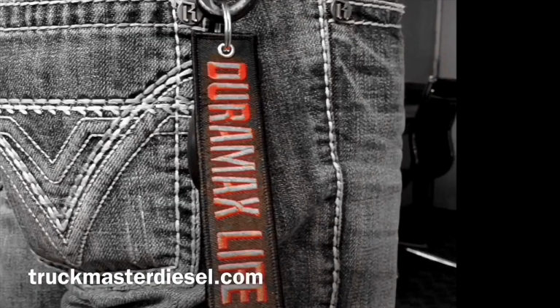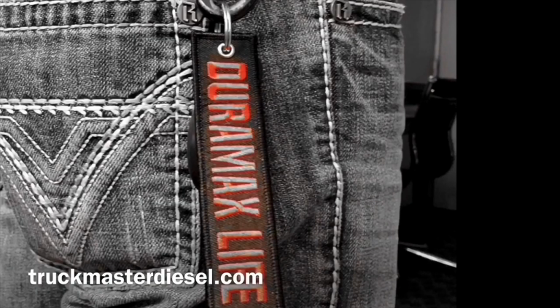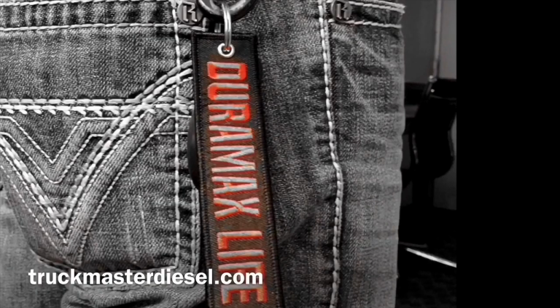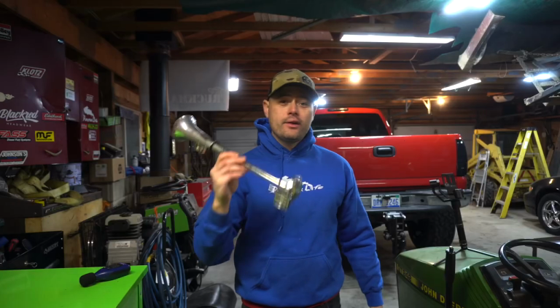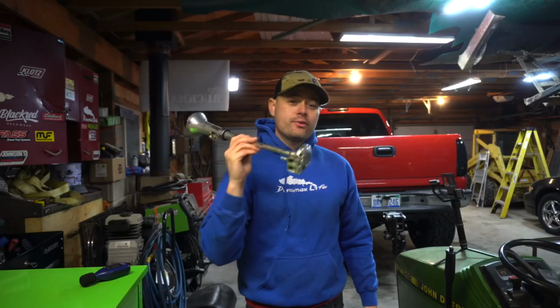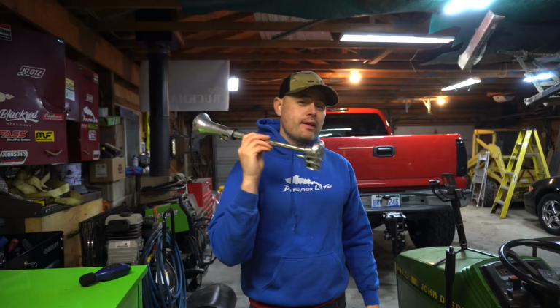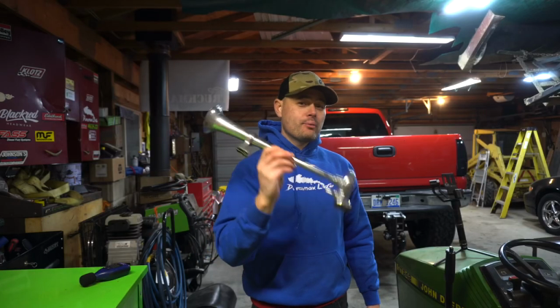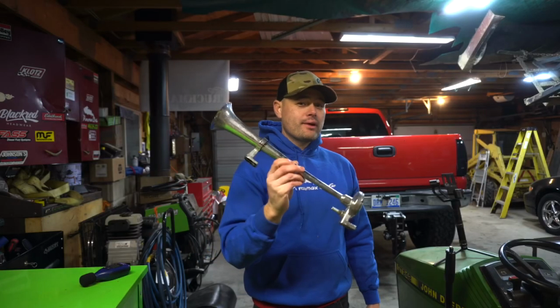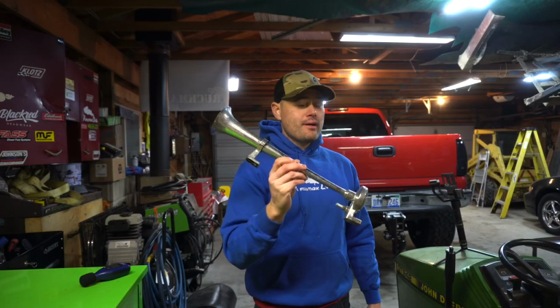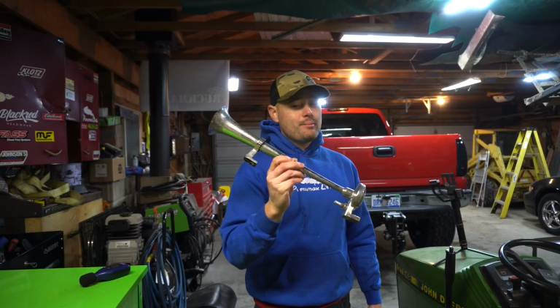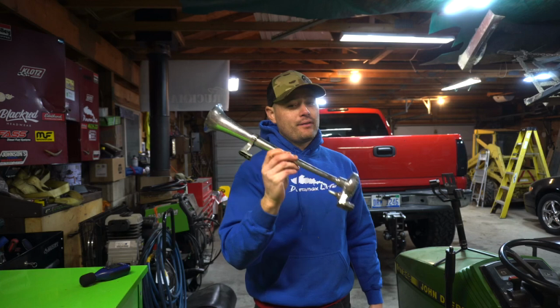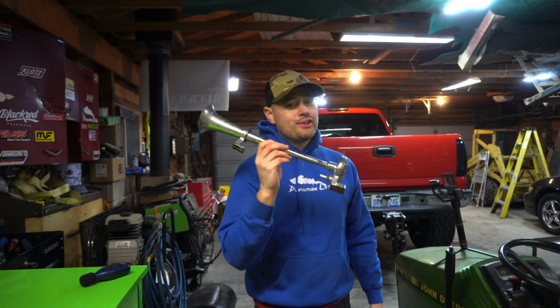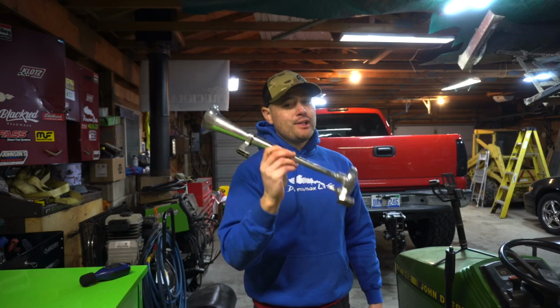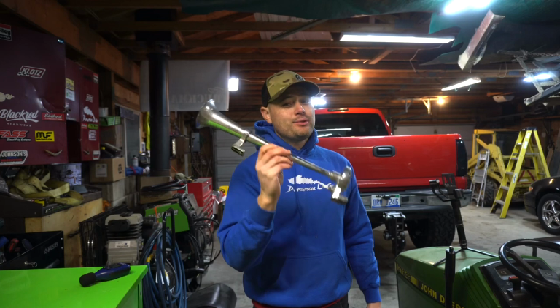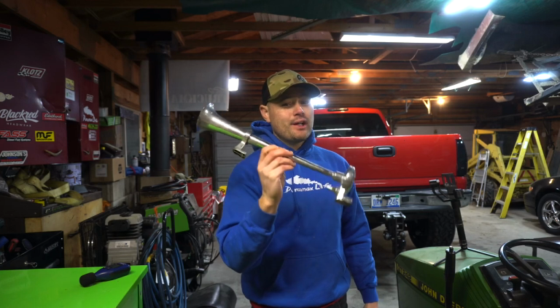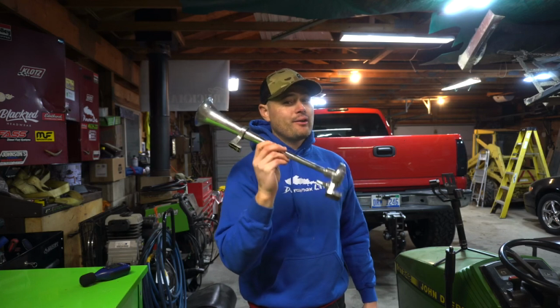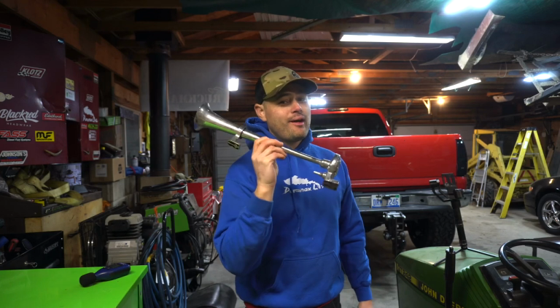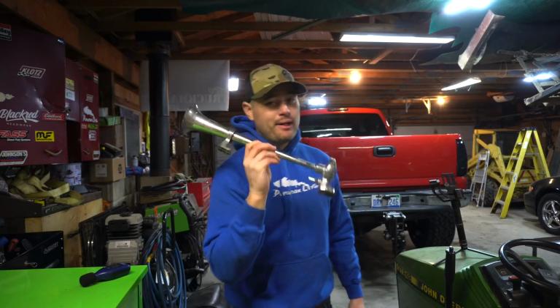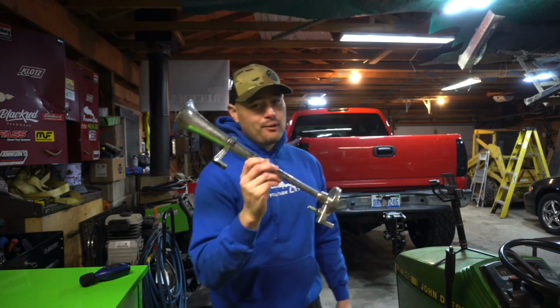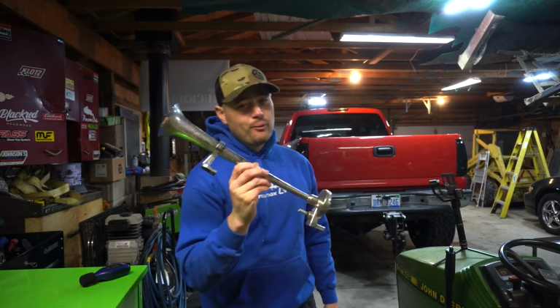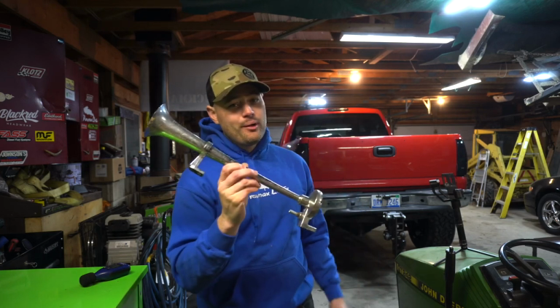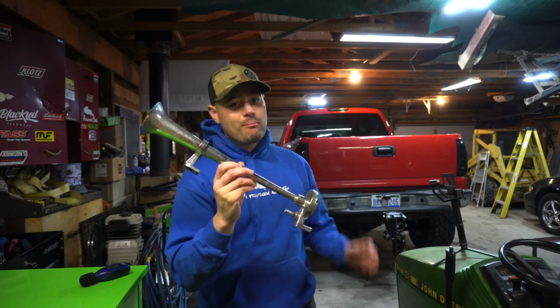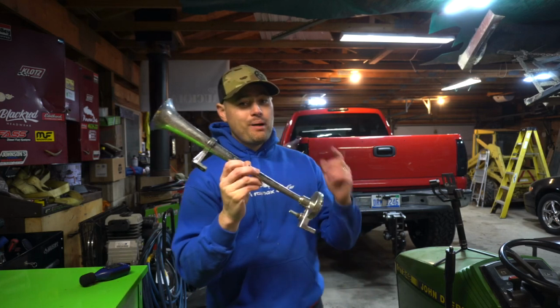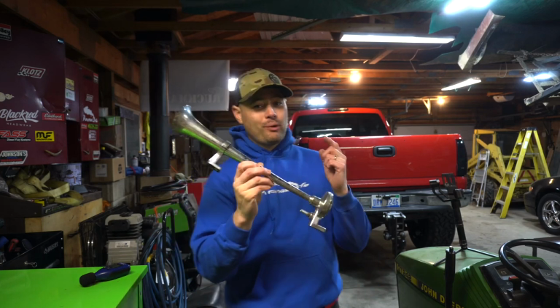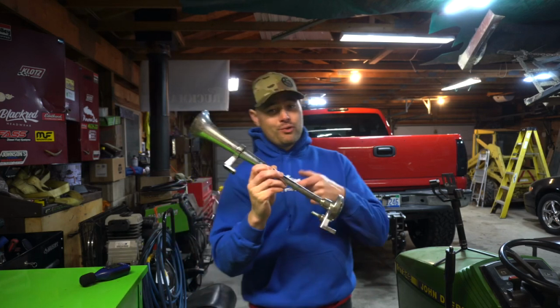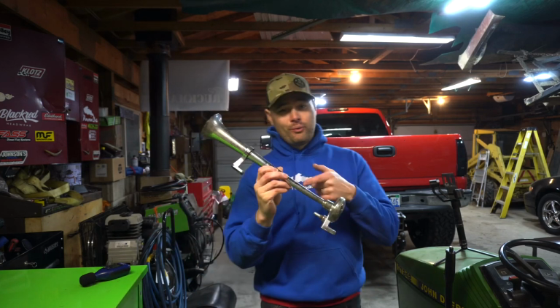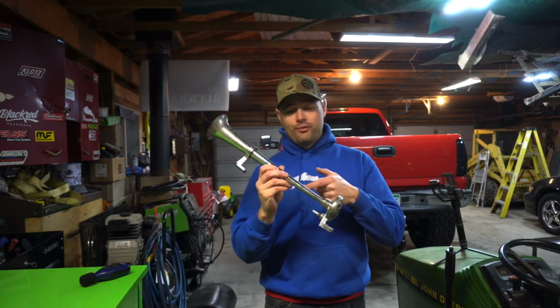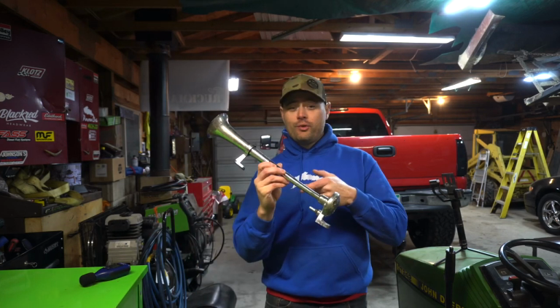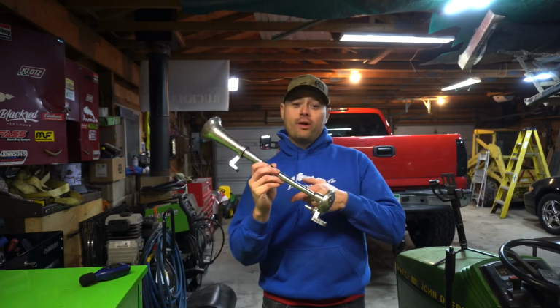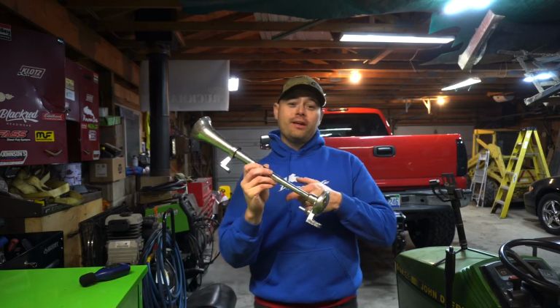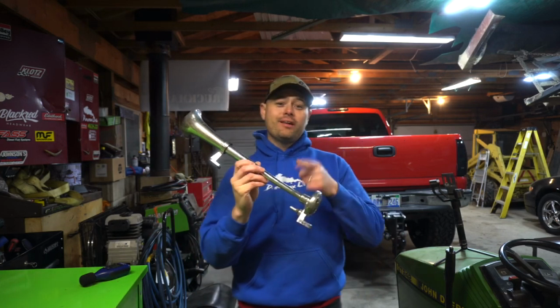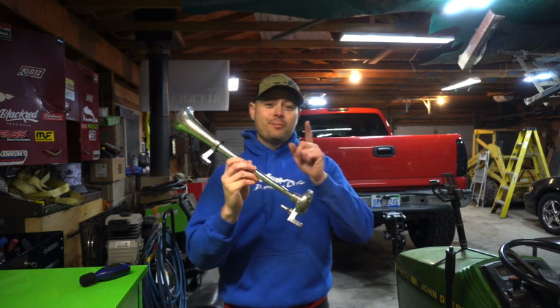Today we're going to talk about the cheap China crap air horn — my personal review on it.